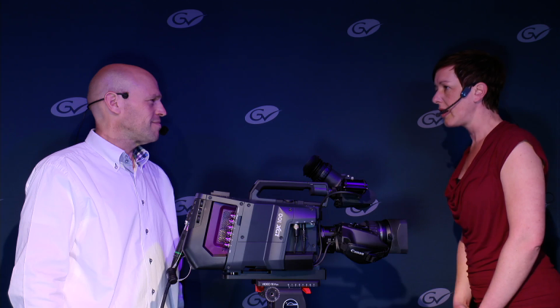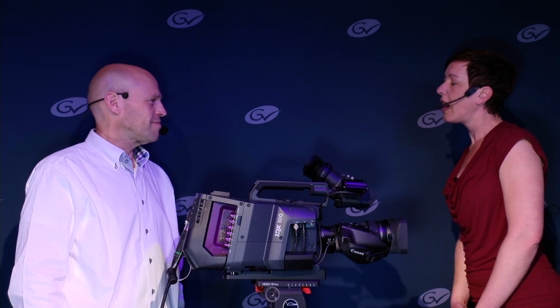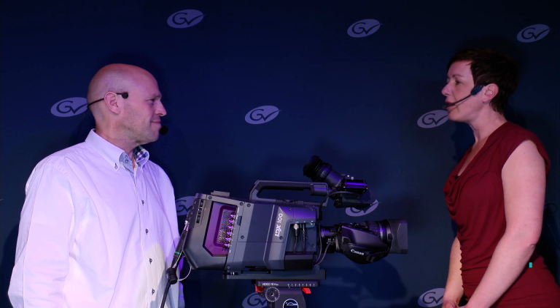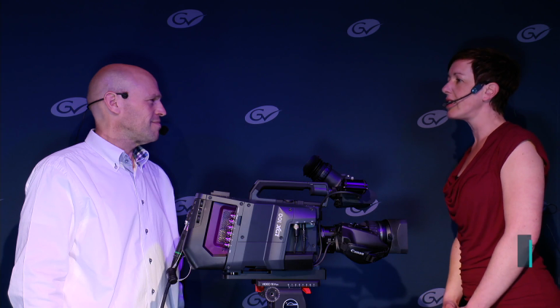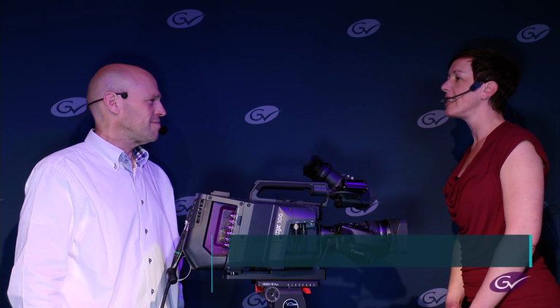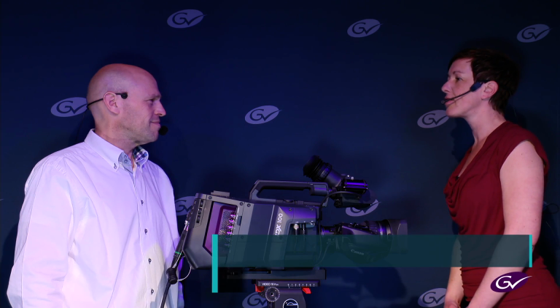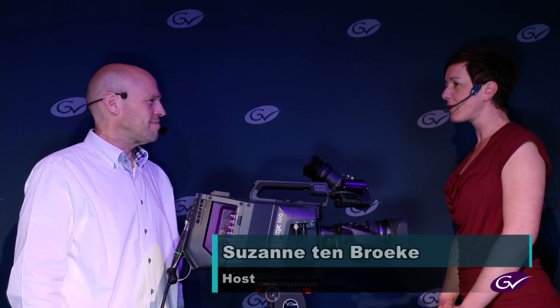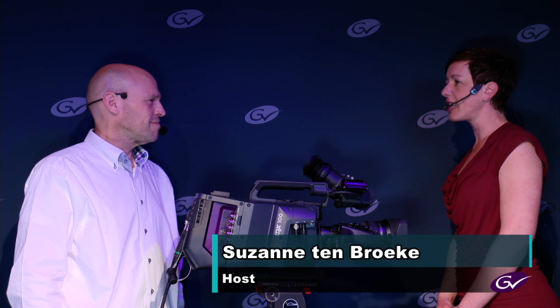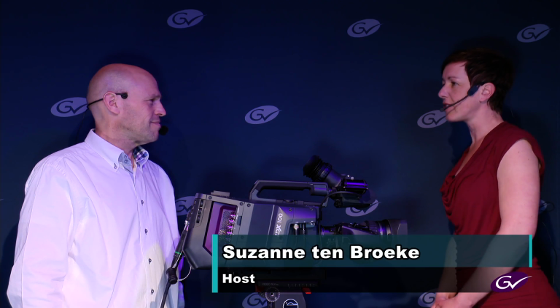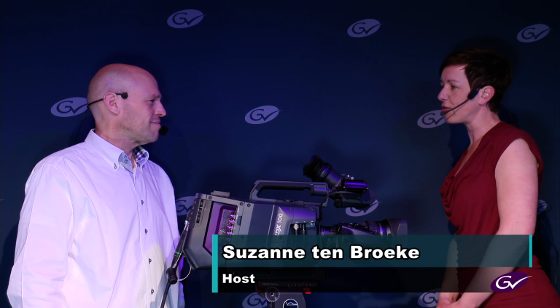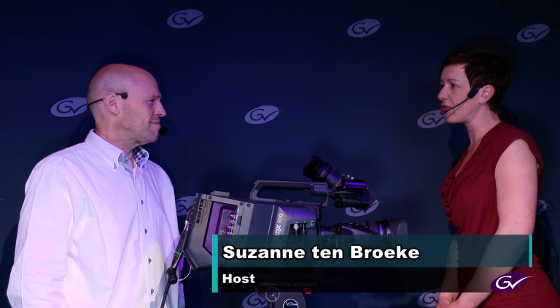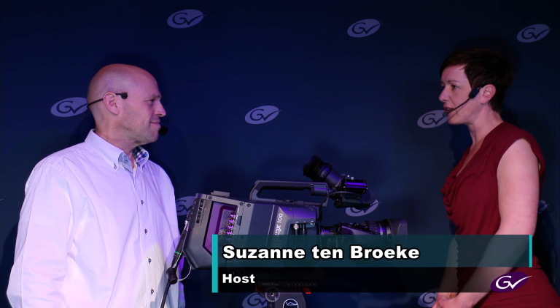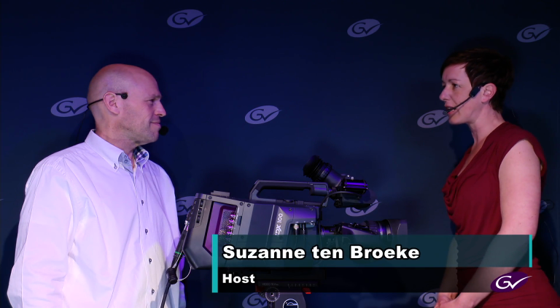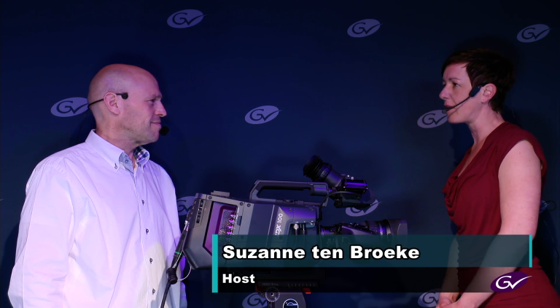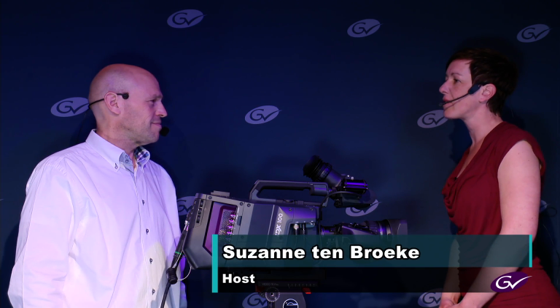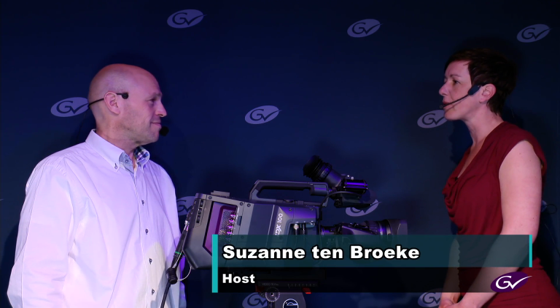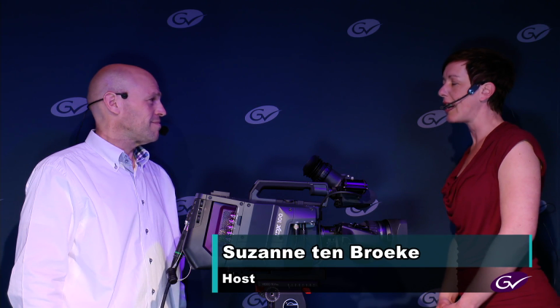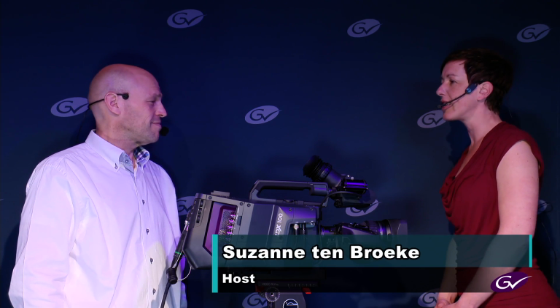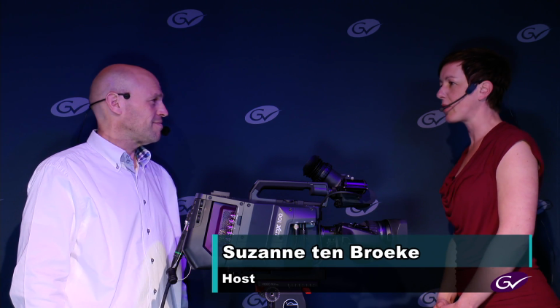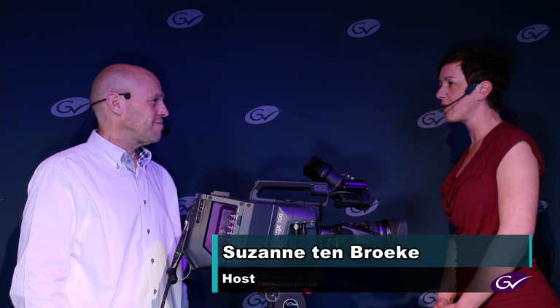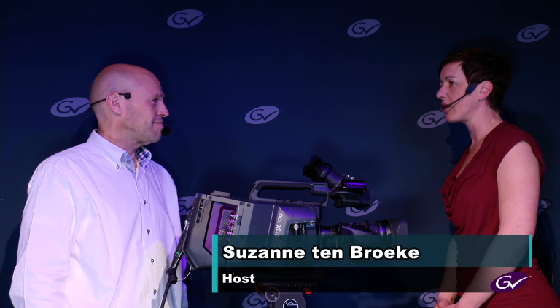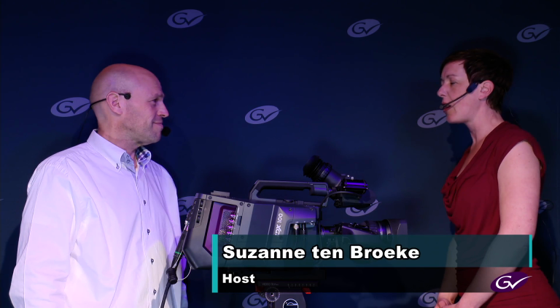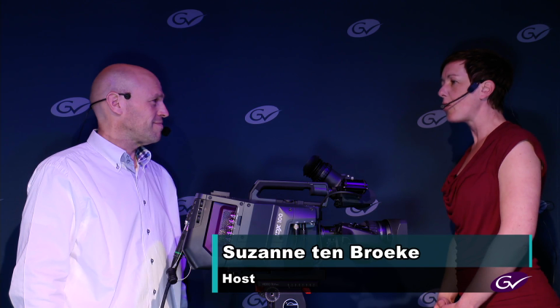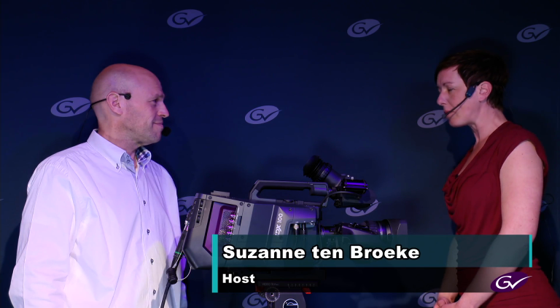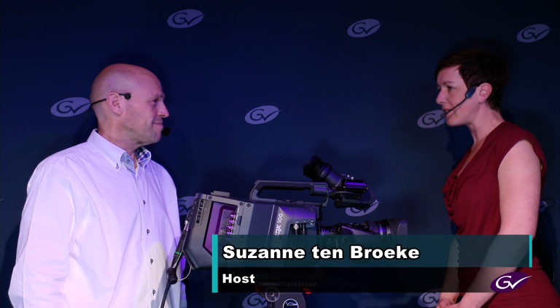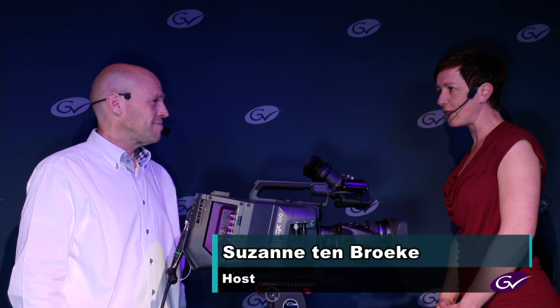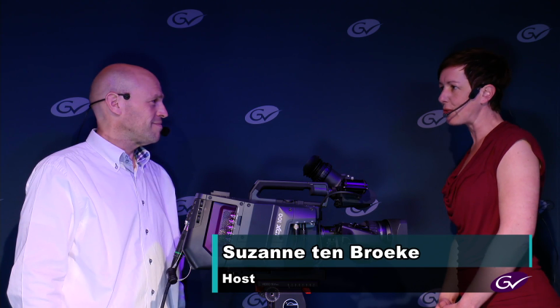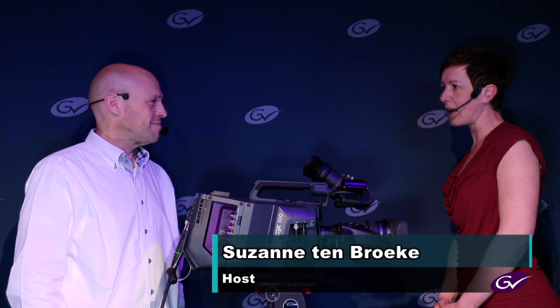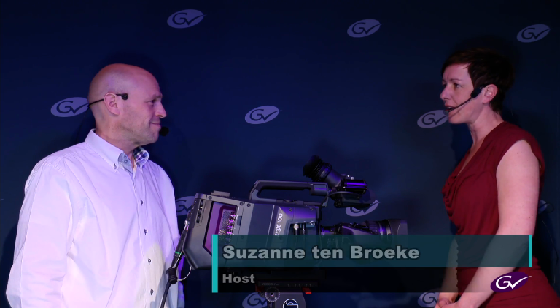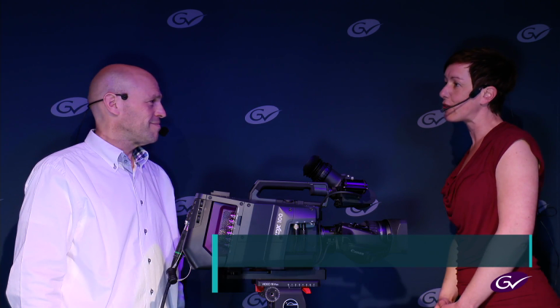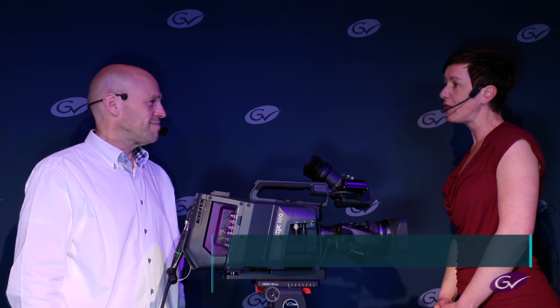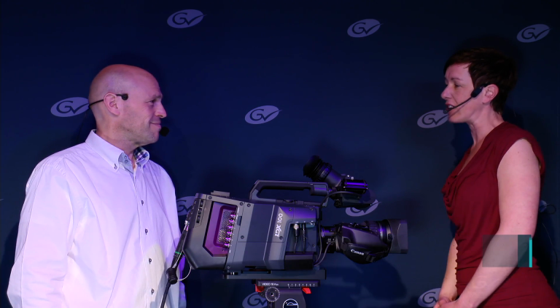Hi Ronny! Grass Valley is introducing a new camera platform, LDX100. What makes this new camera so interesting?